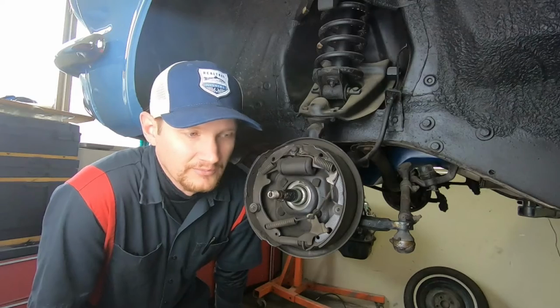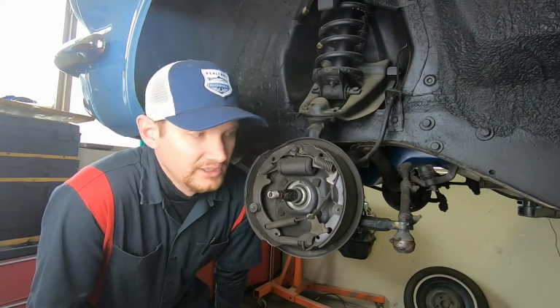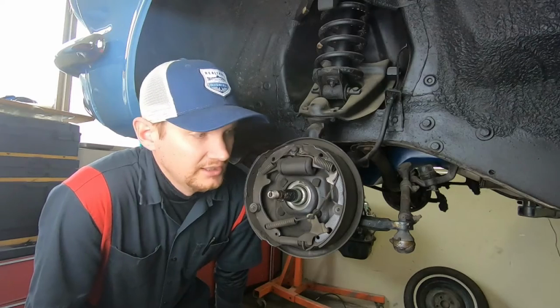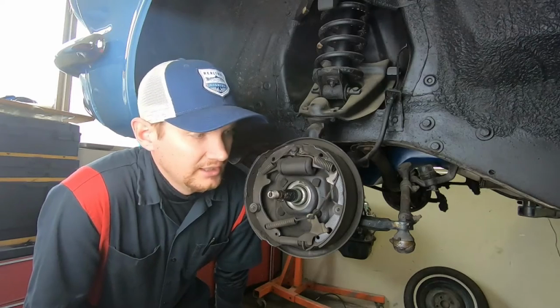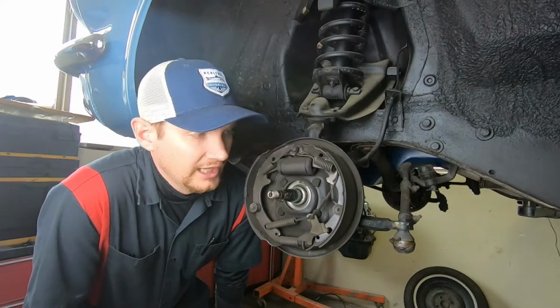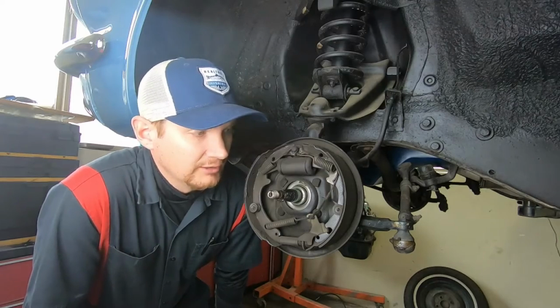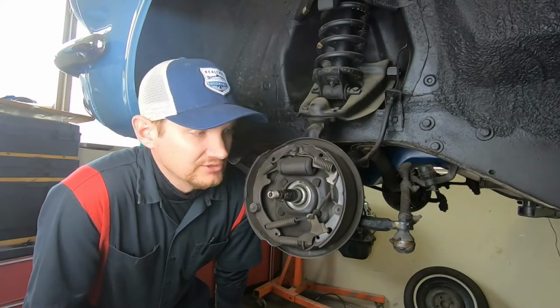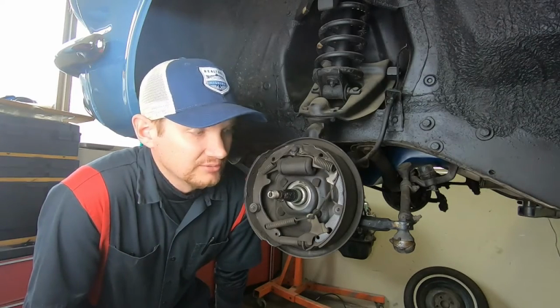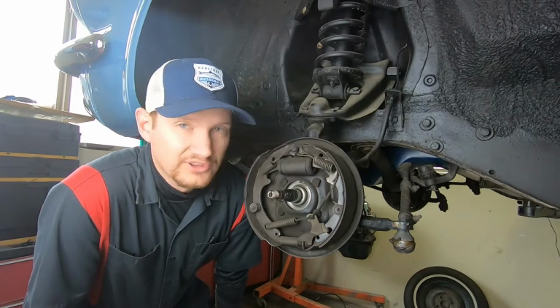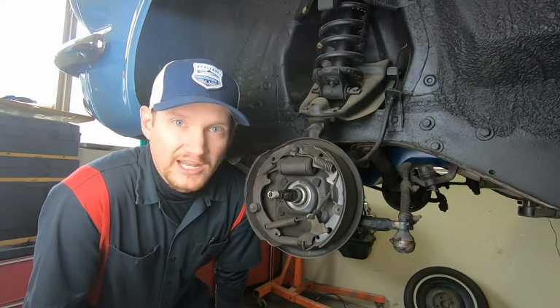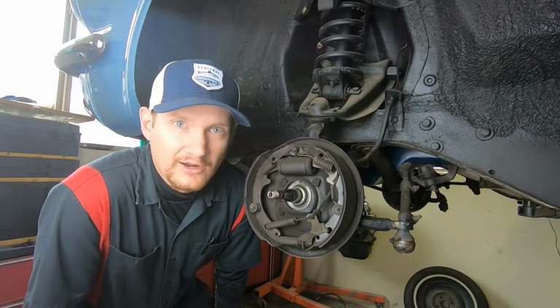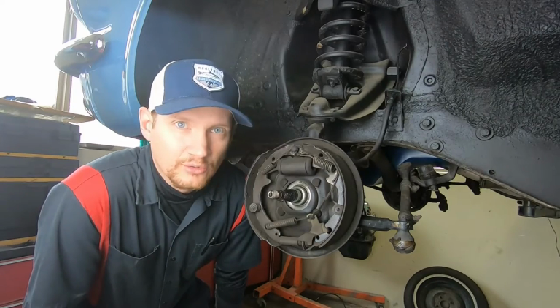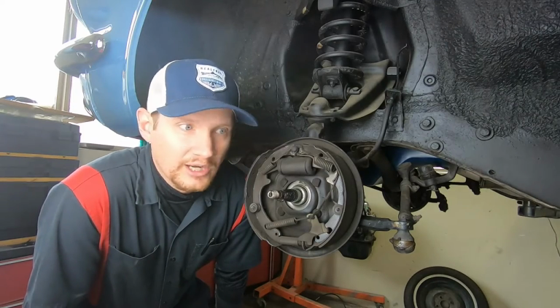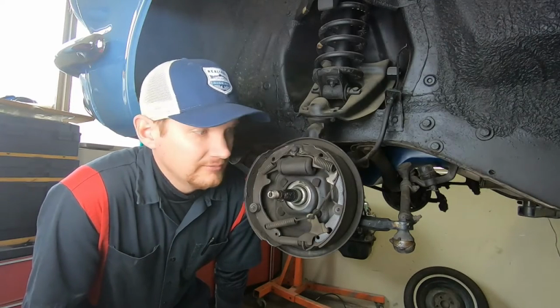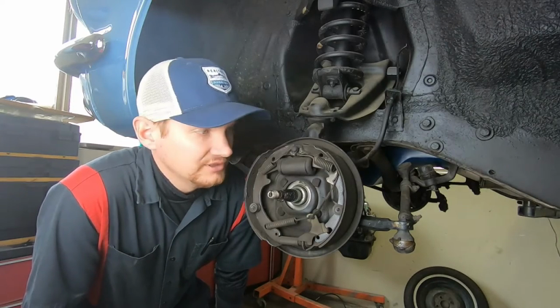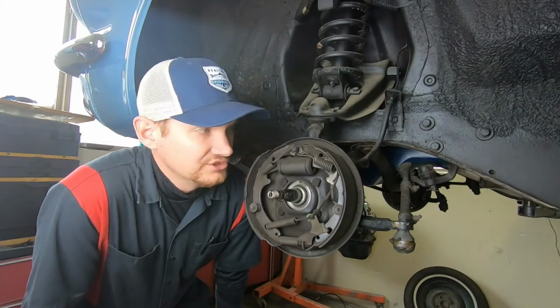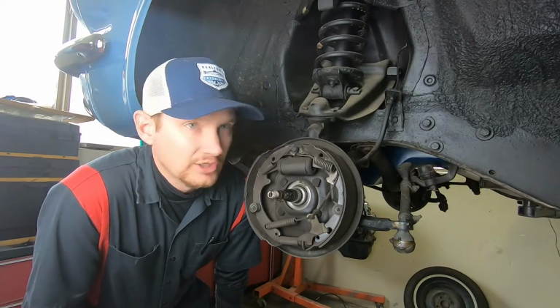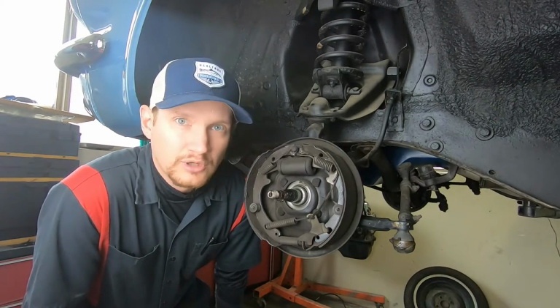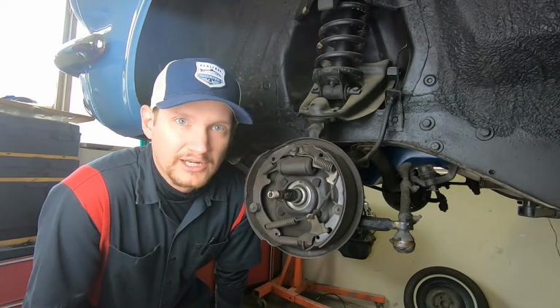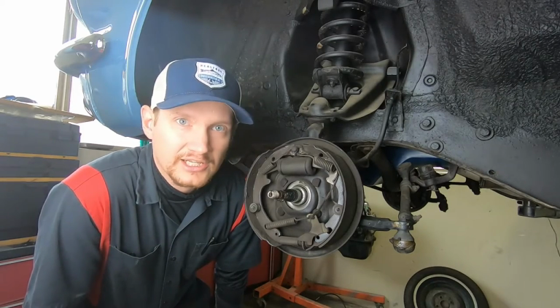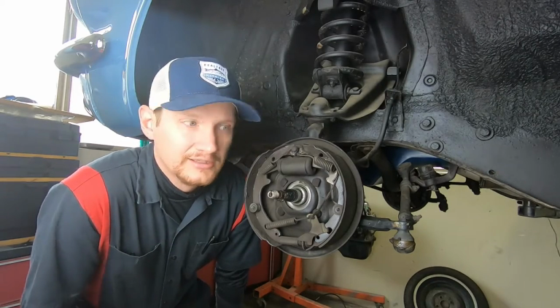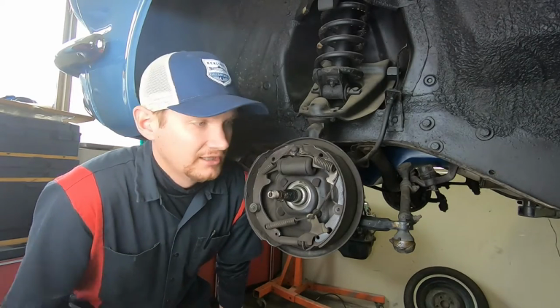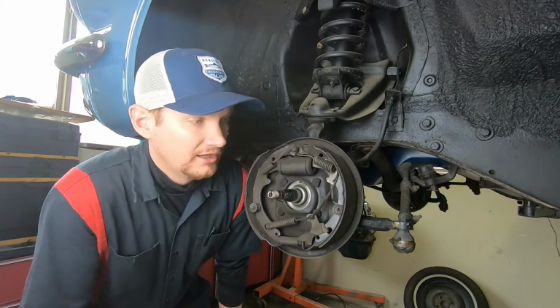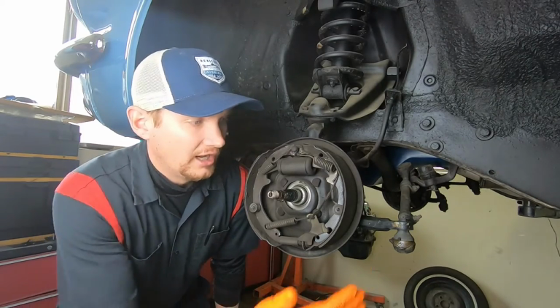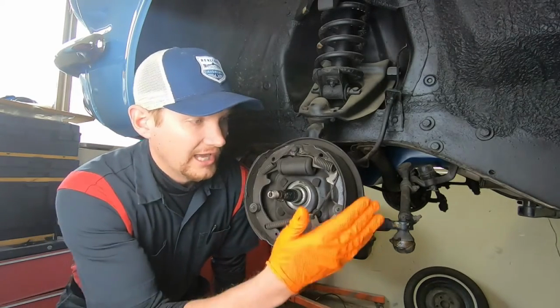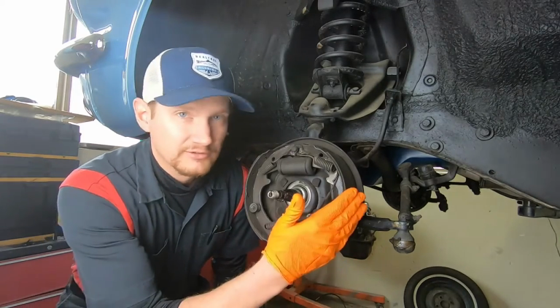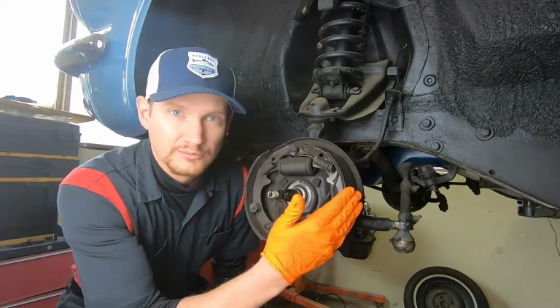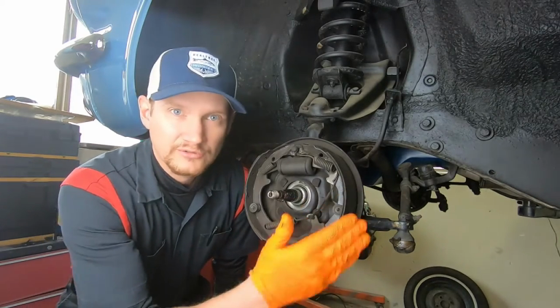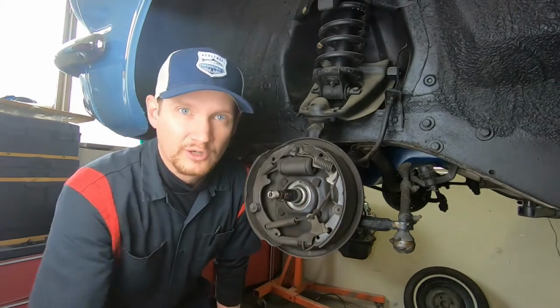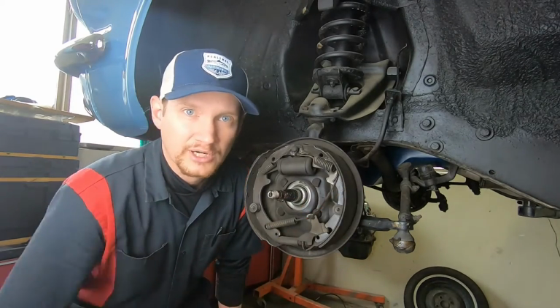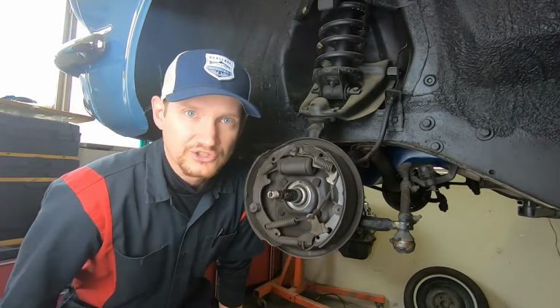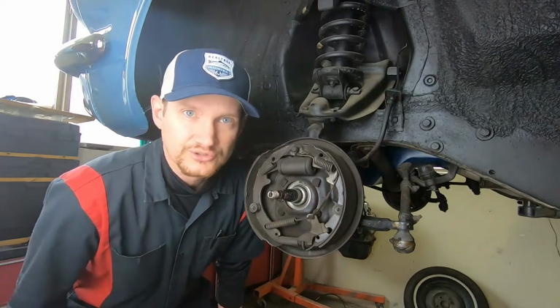So with that out of the way, let's jump right in on how to remove our brake shoes.